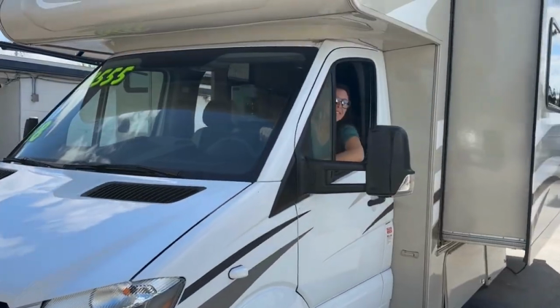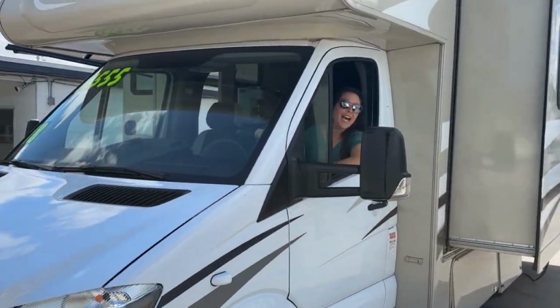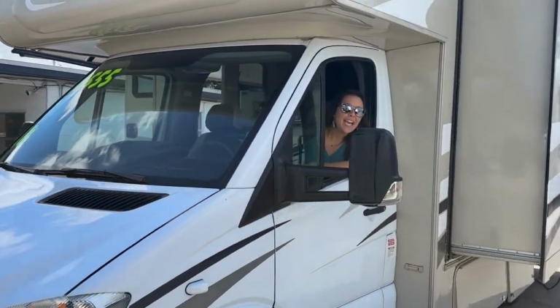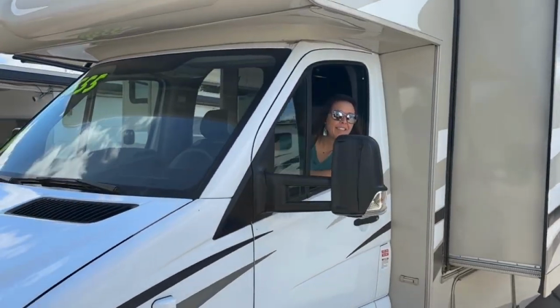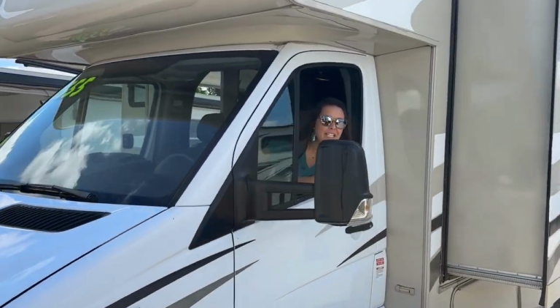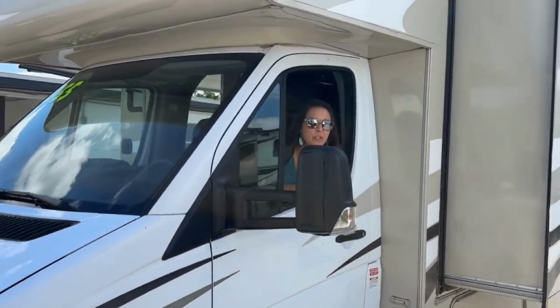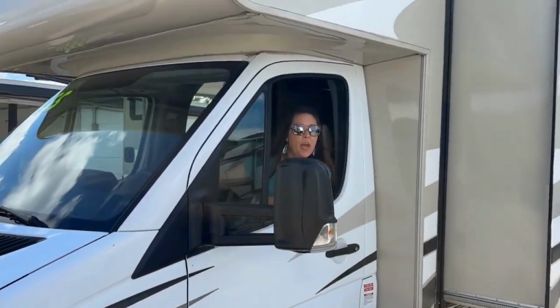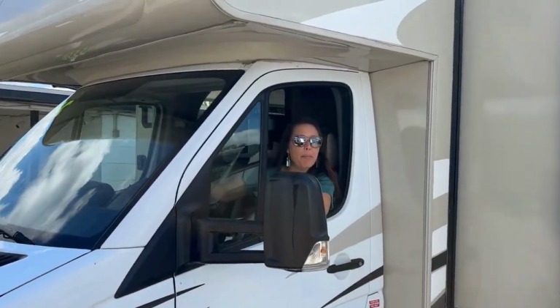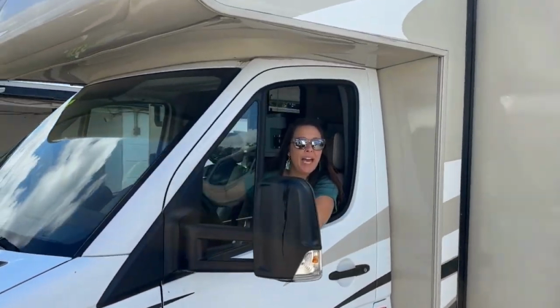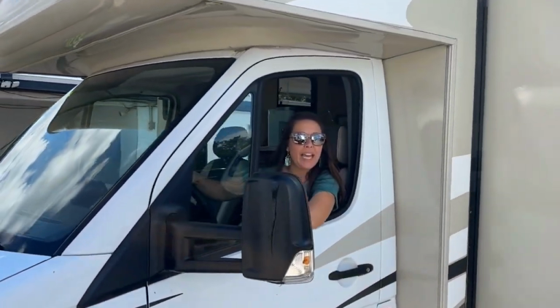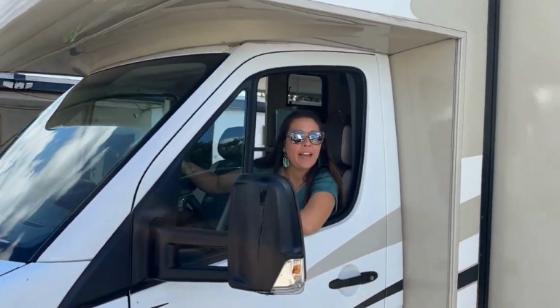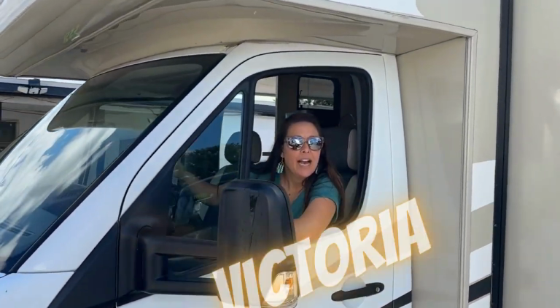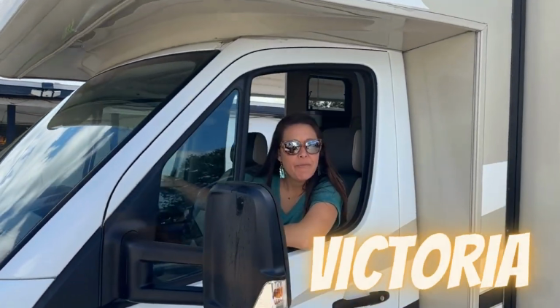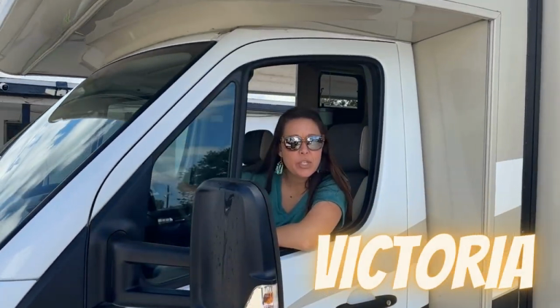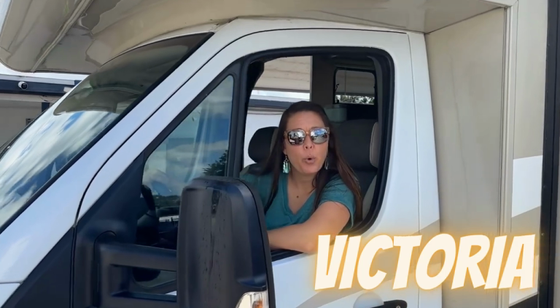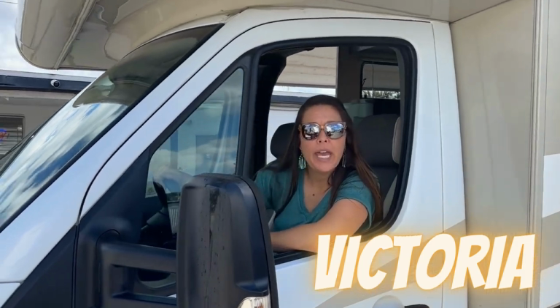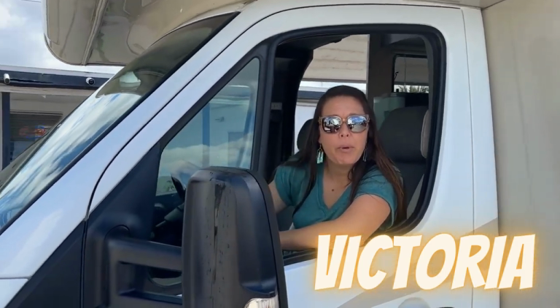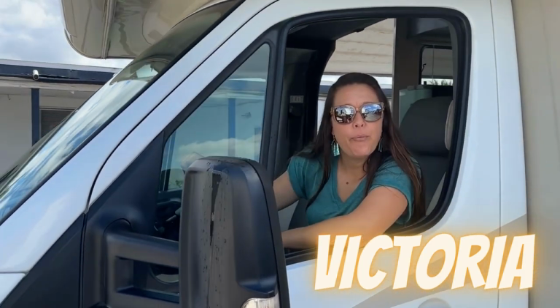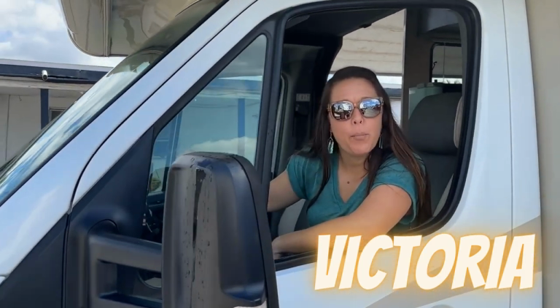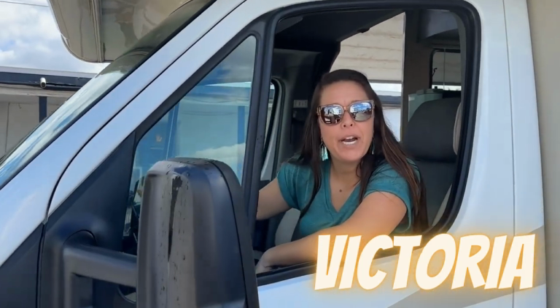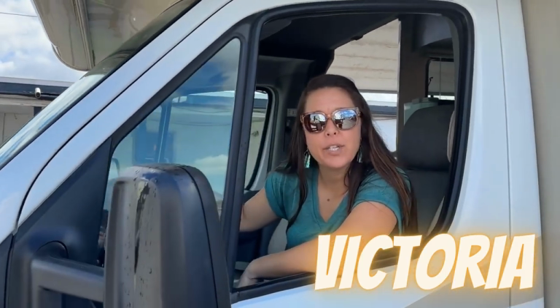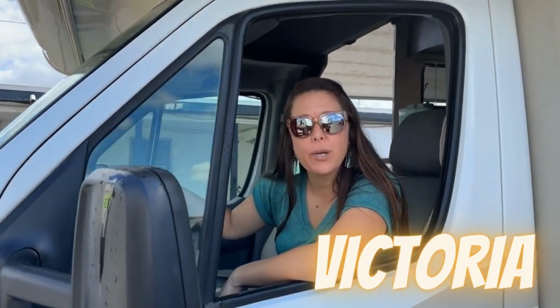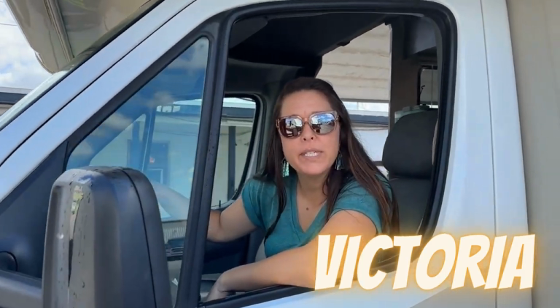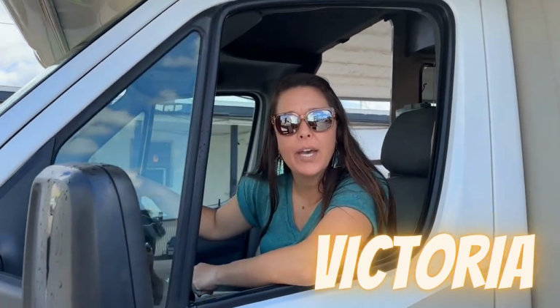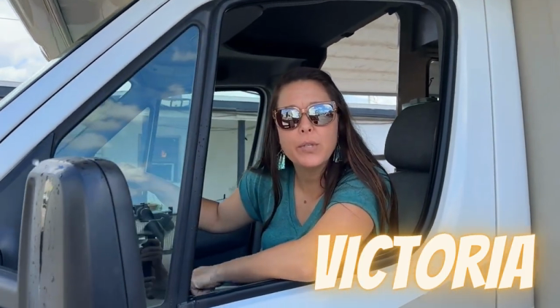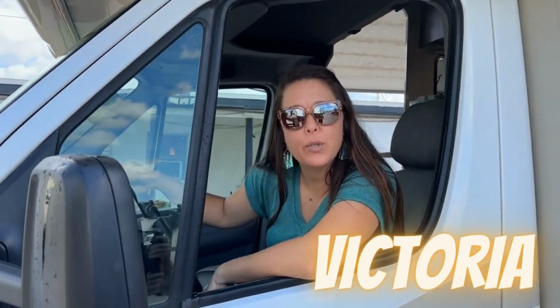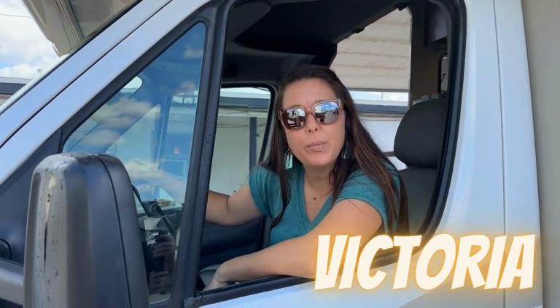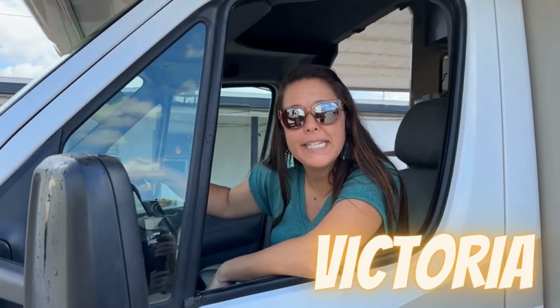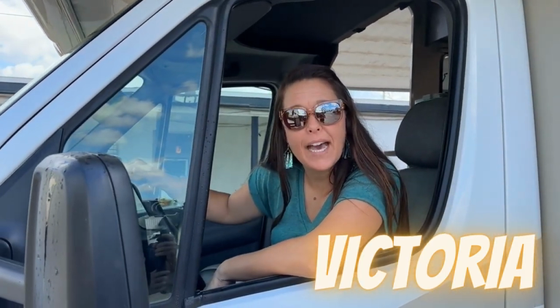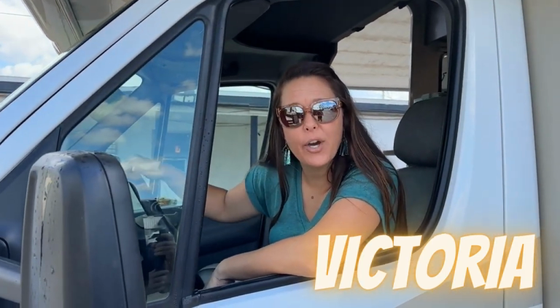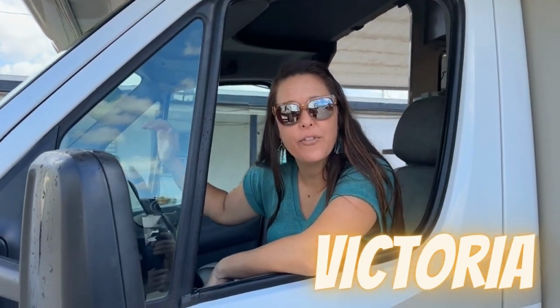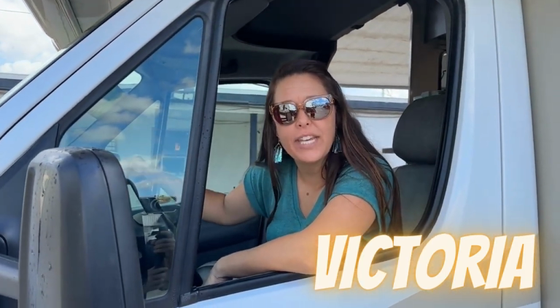Hi, thanks for stopping by. I'm Victoria with Fort Myers Auto Cell, soon to be Sava RV.